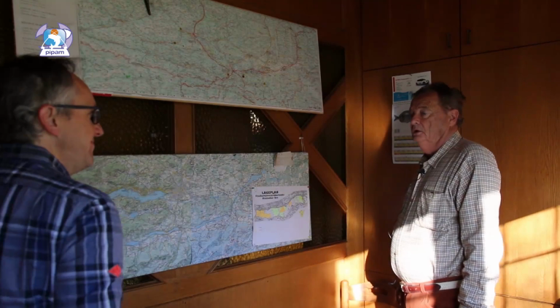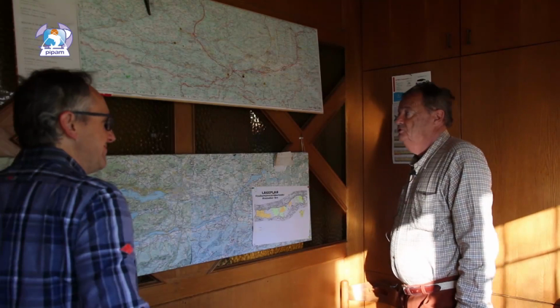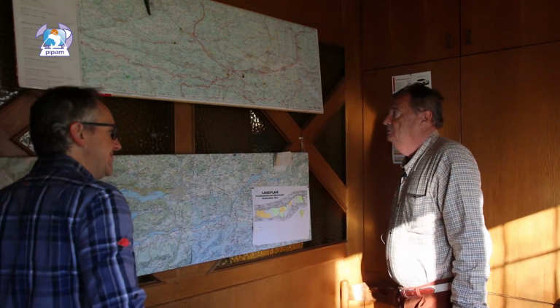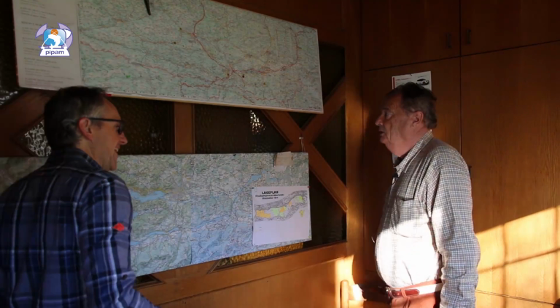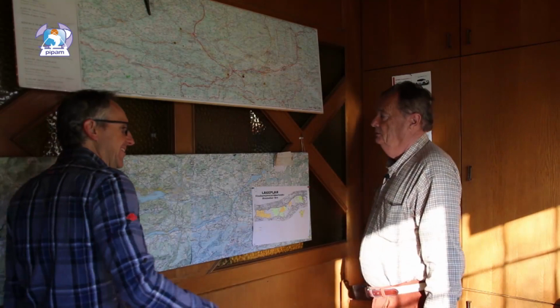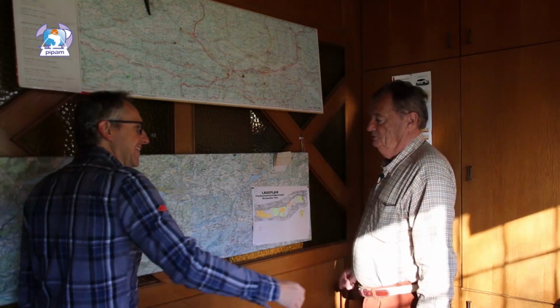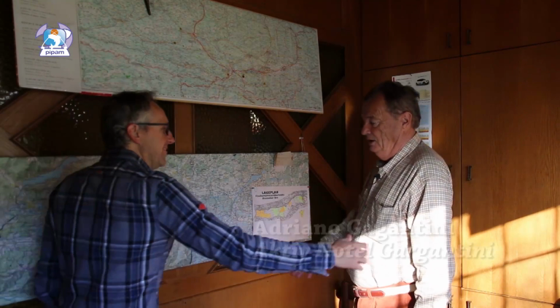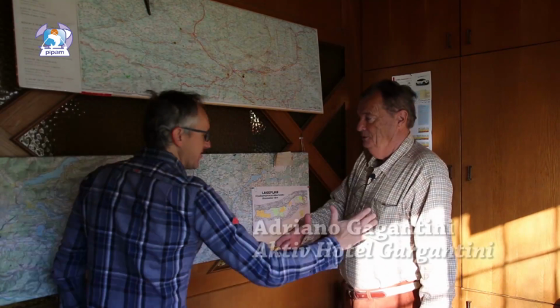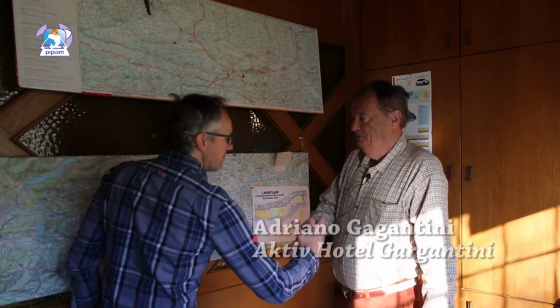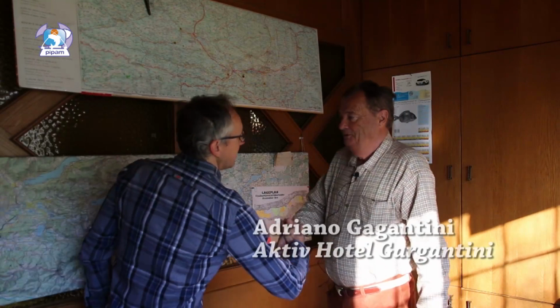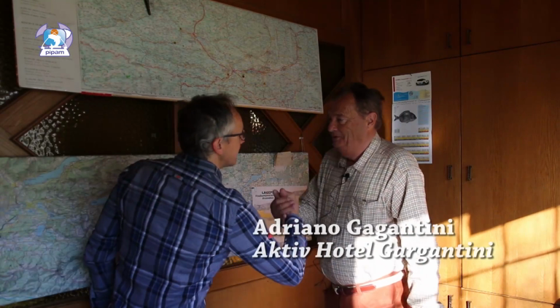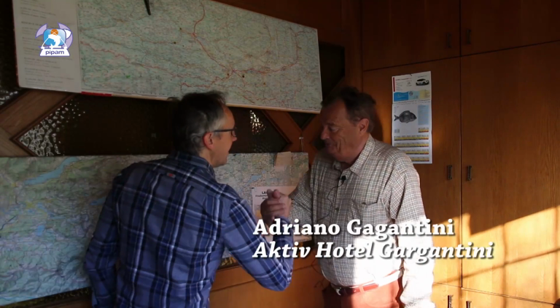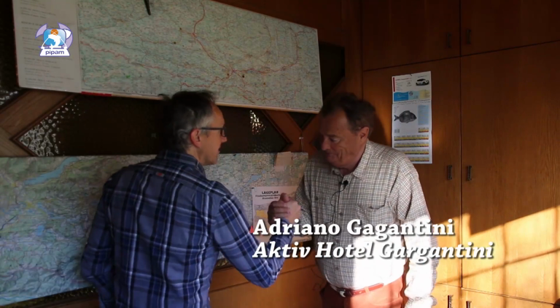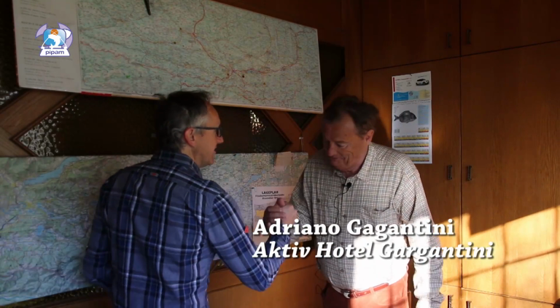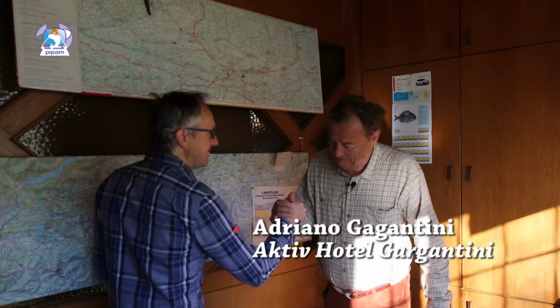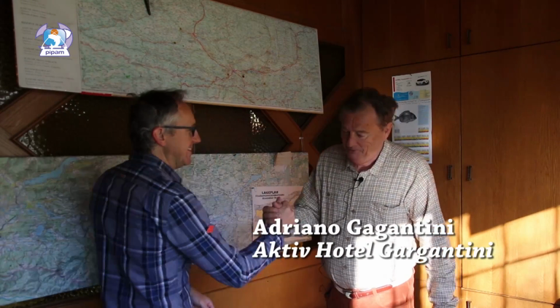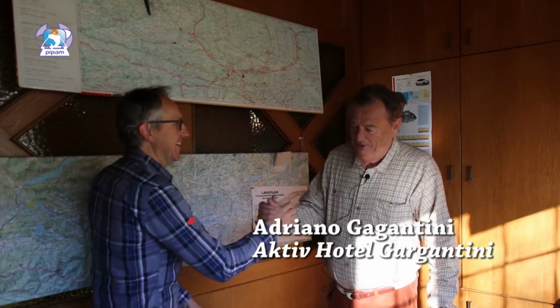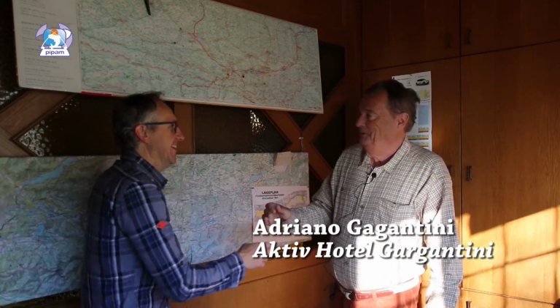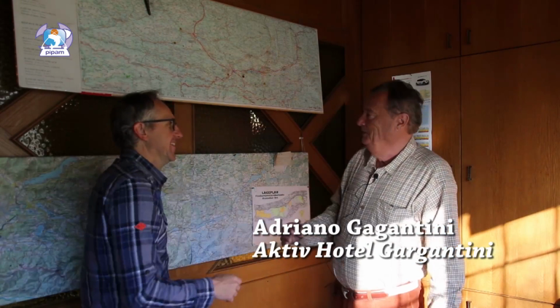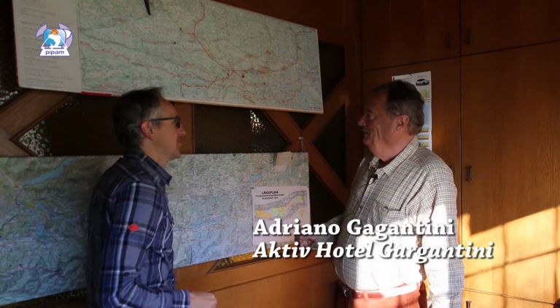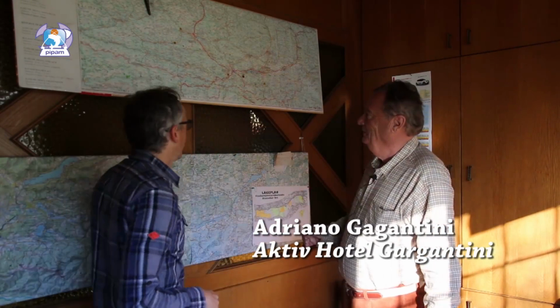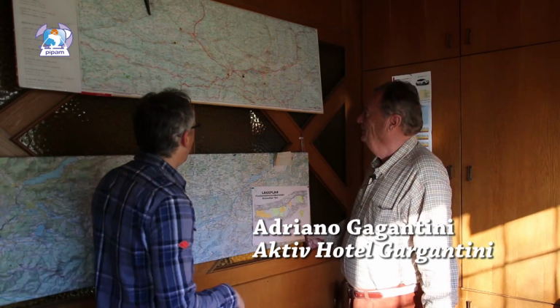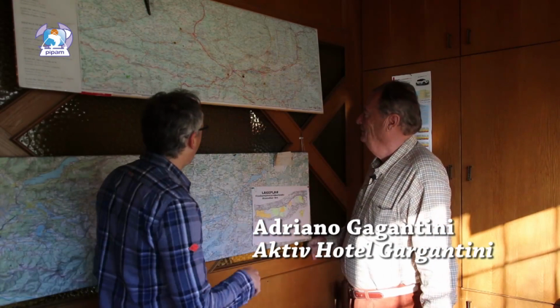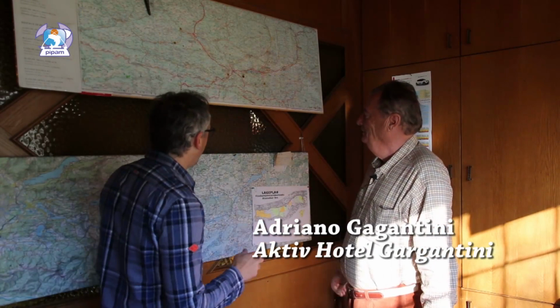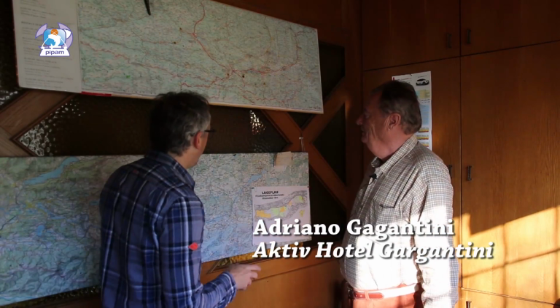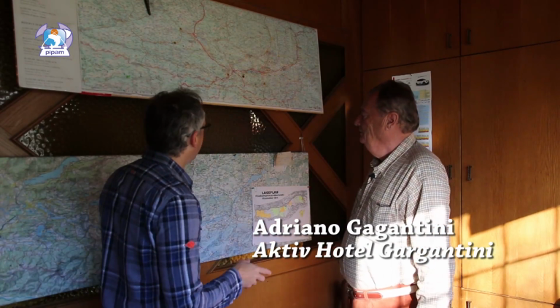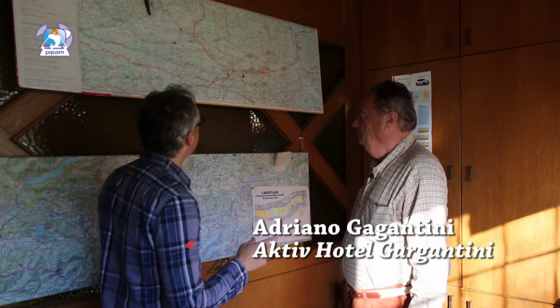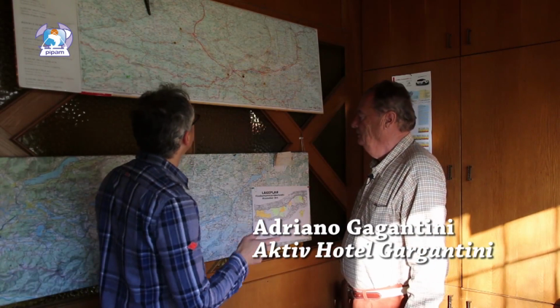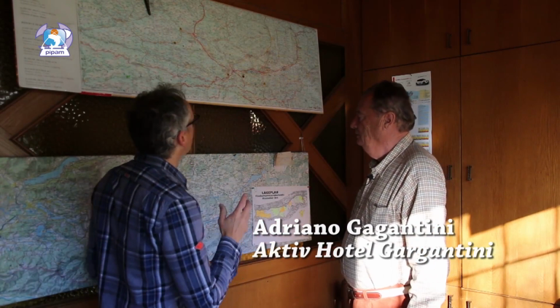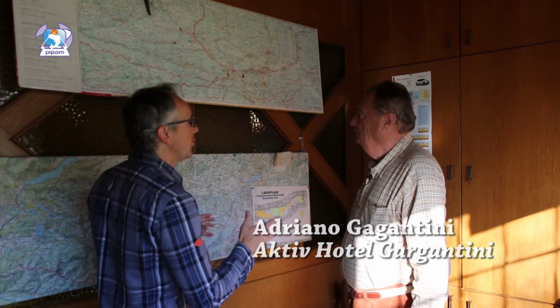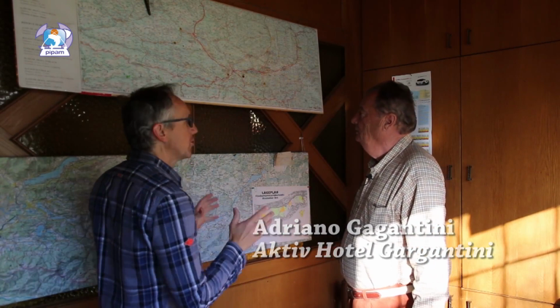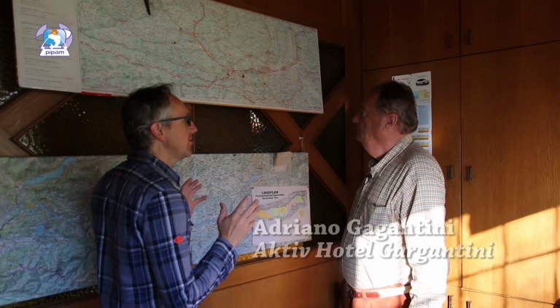Eccoci qua. Ciao. Sono appena svegliato. Bene, bene. Sono curioso.